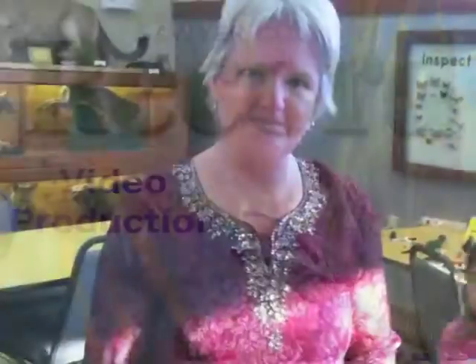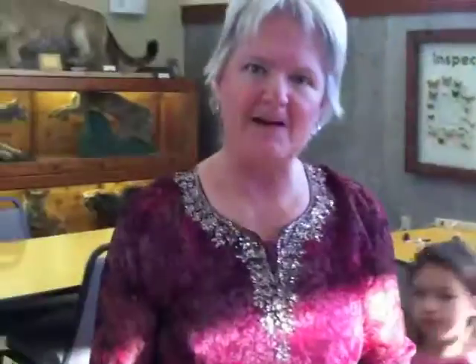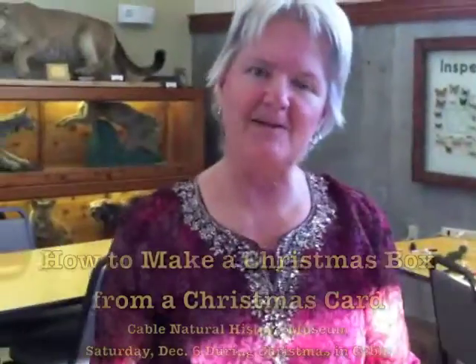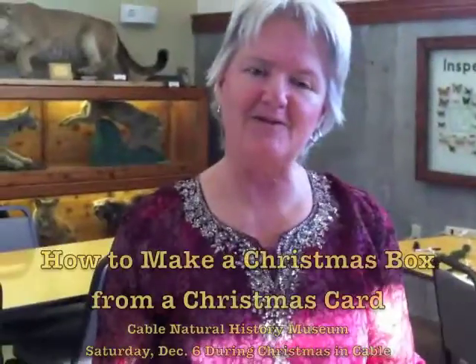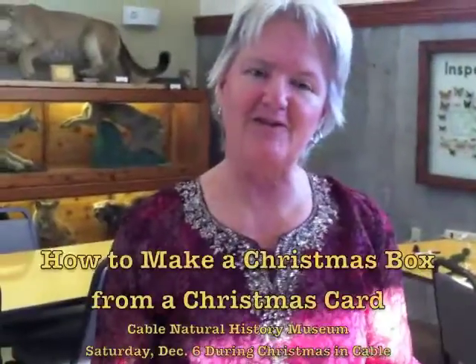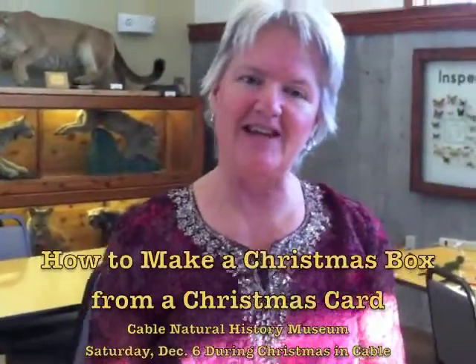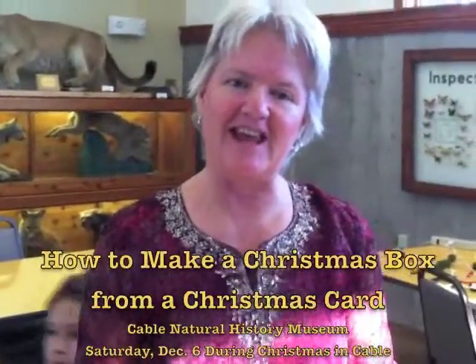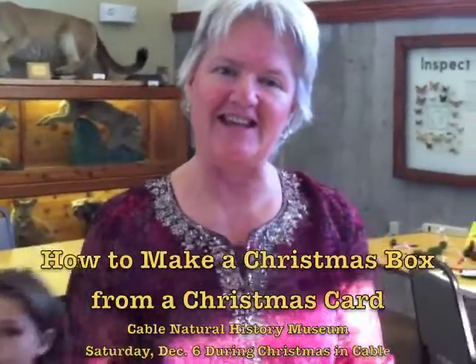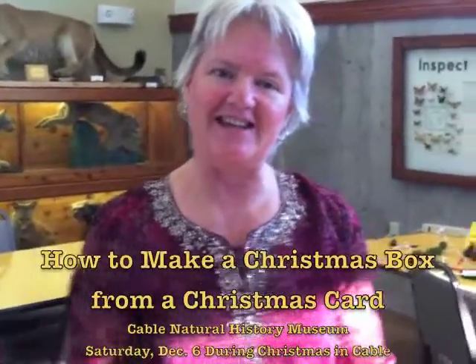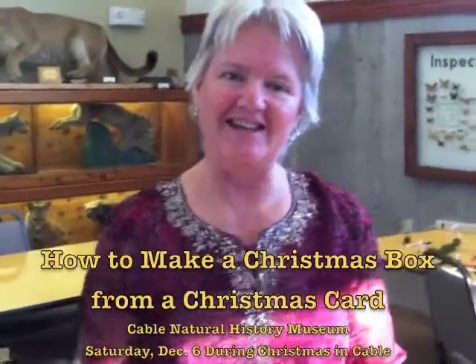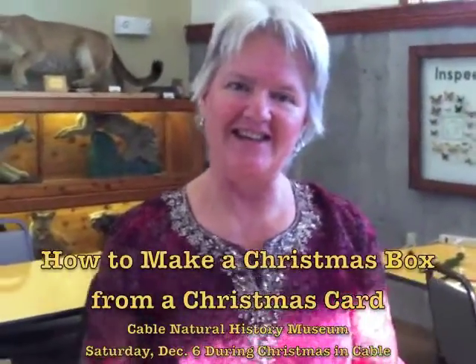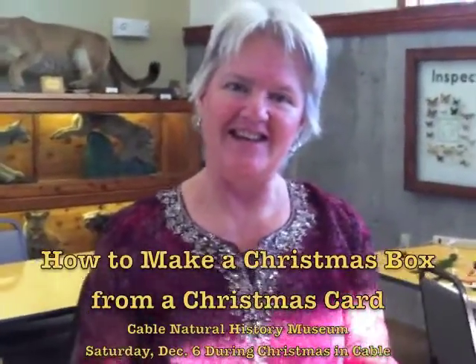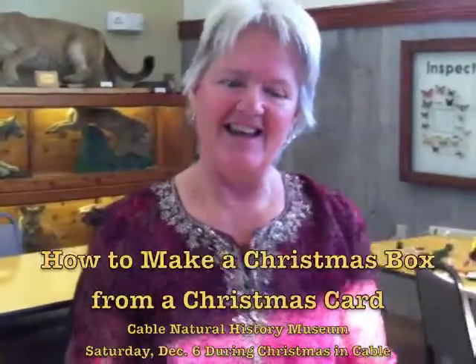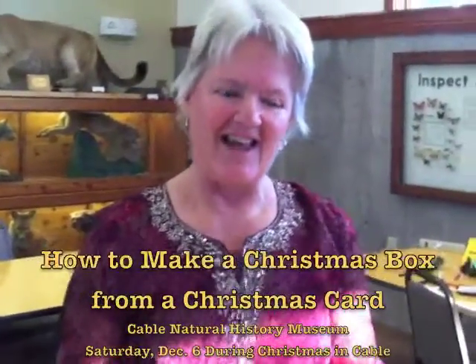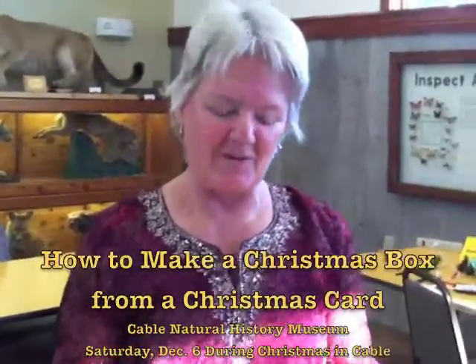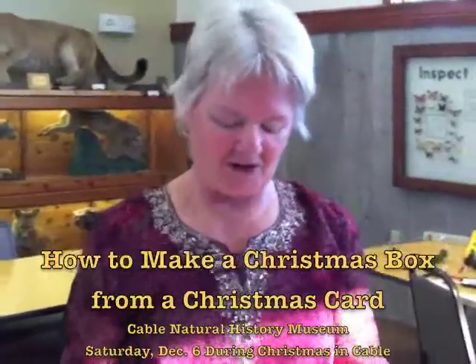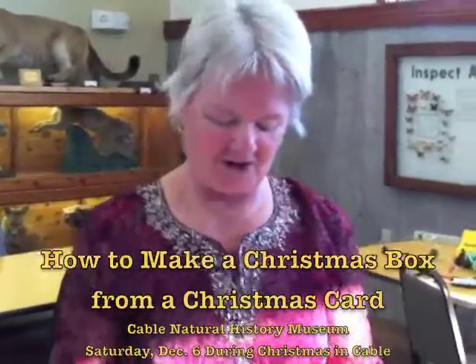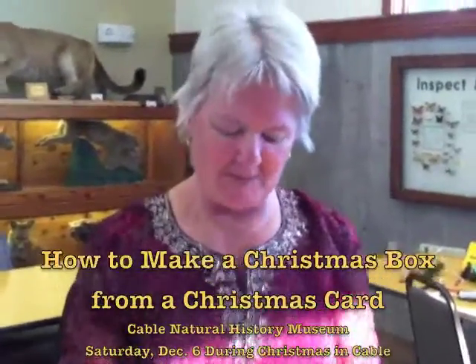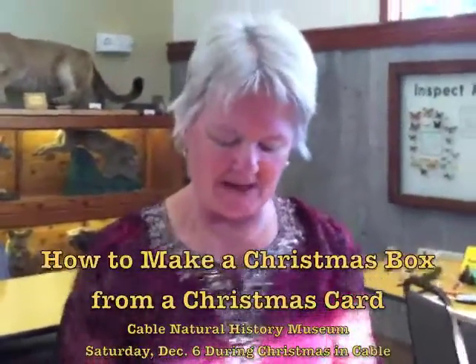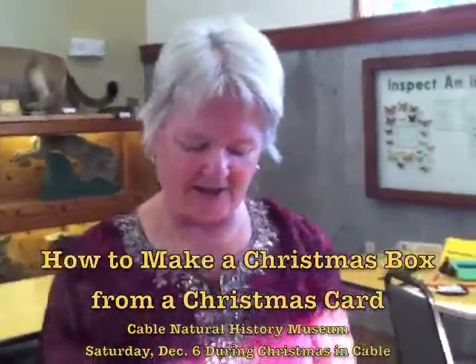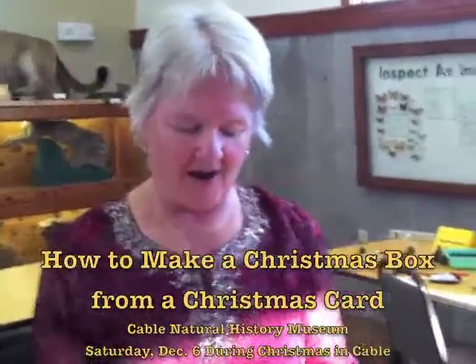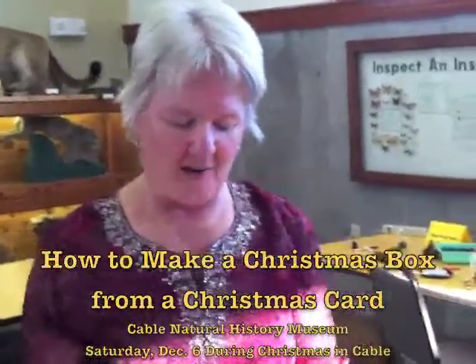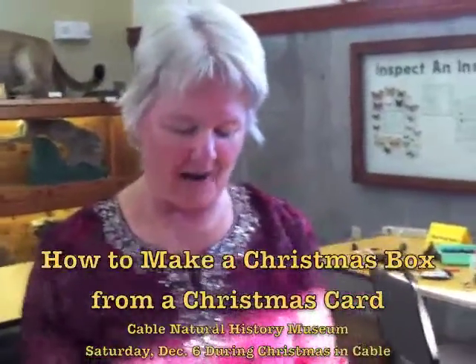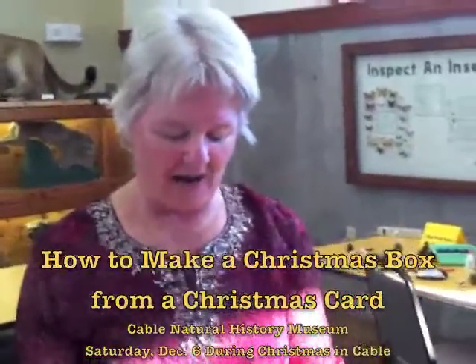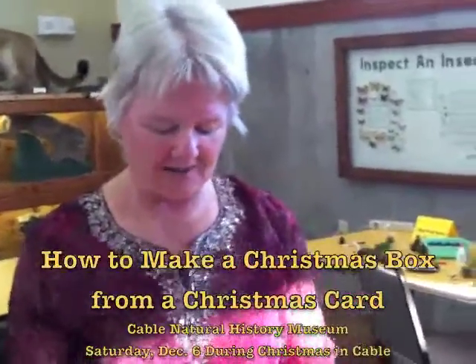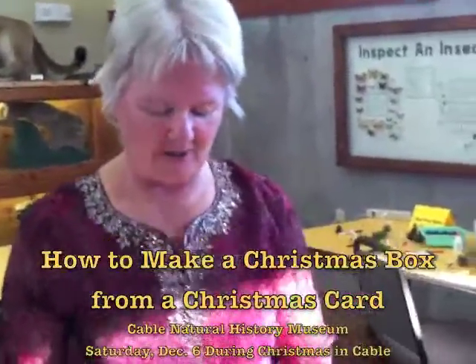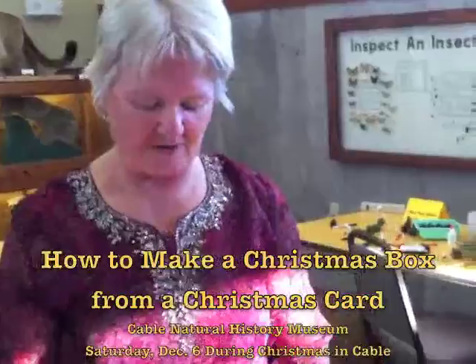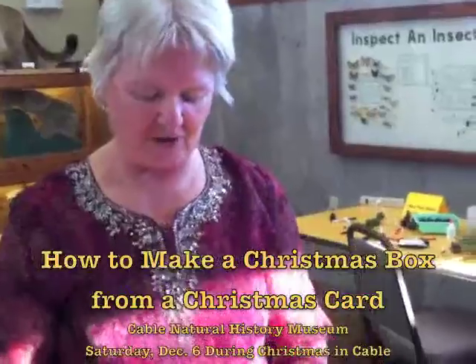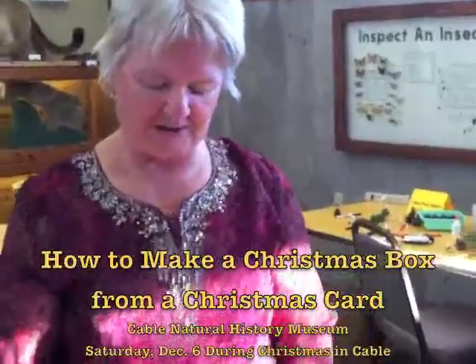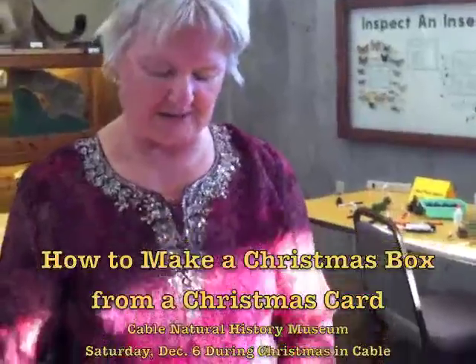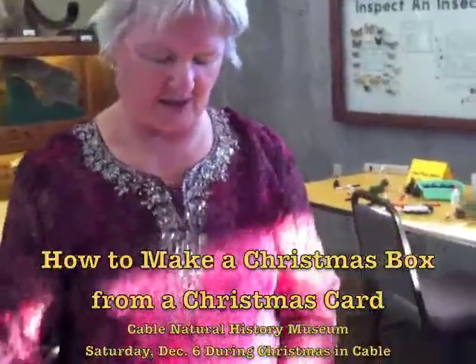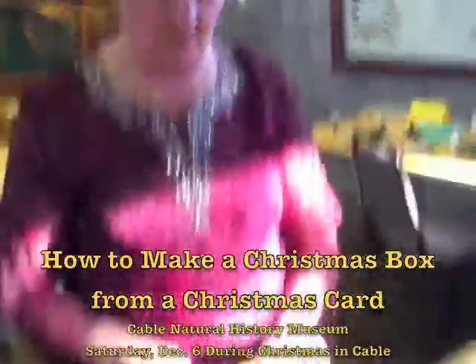My name is Vivian Hankey, and we are going to make a box out of a Christmas card.